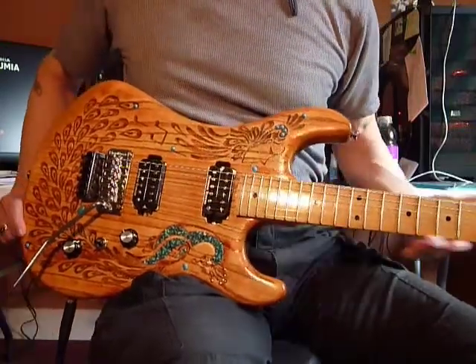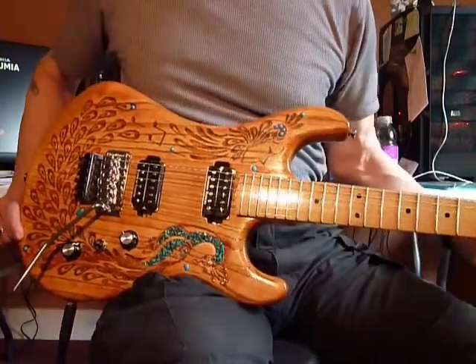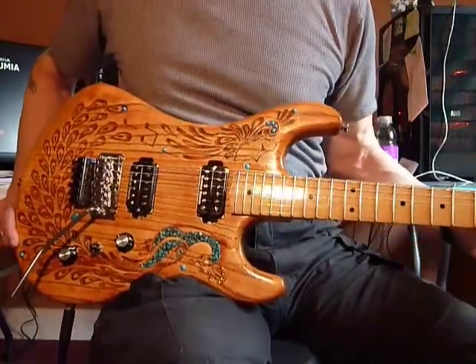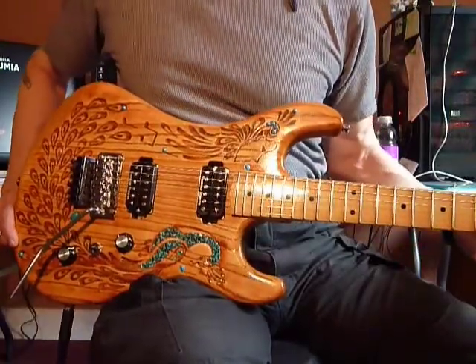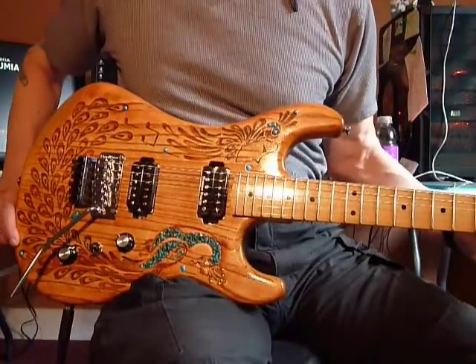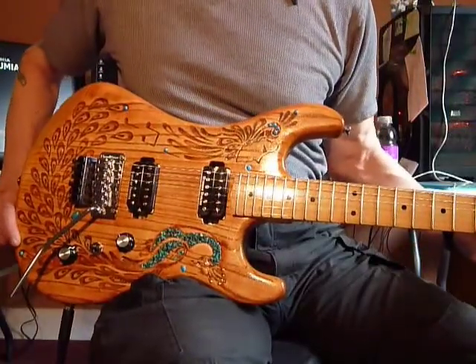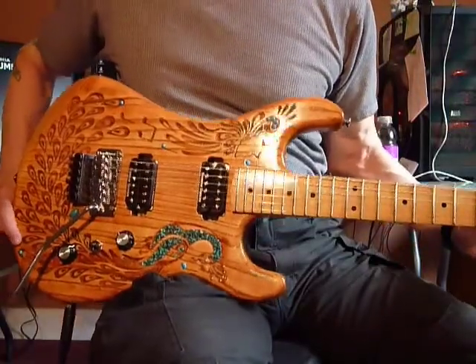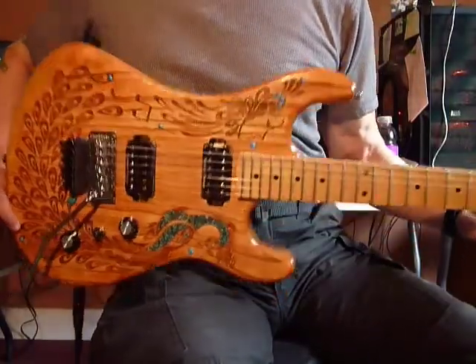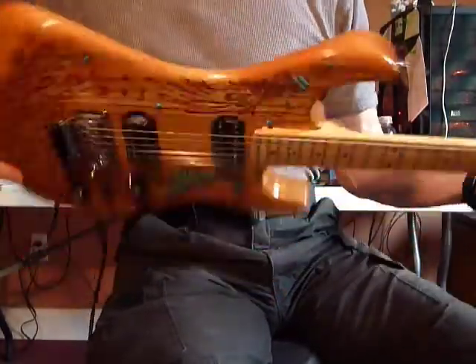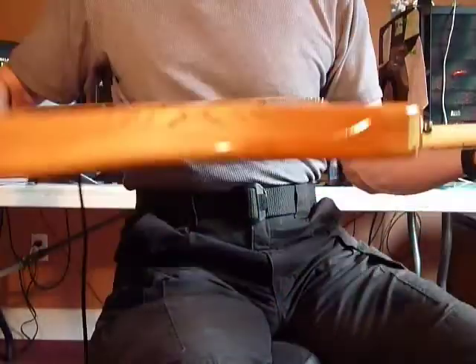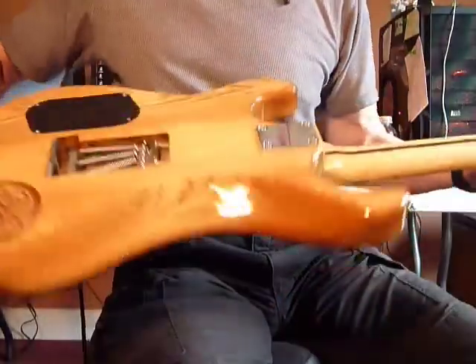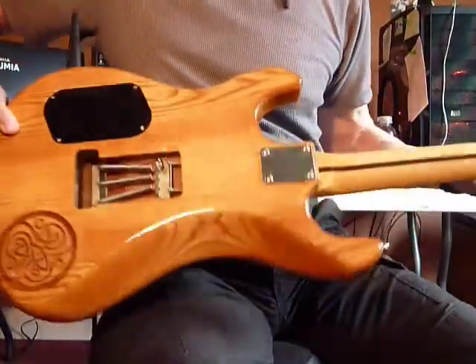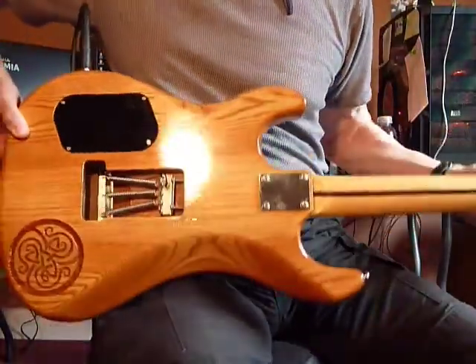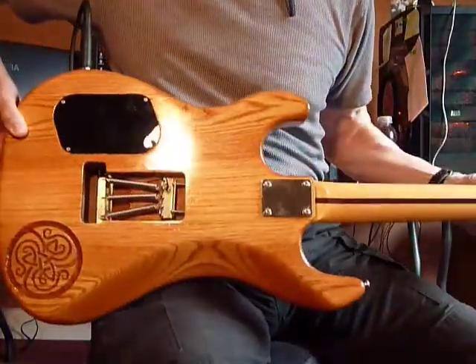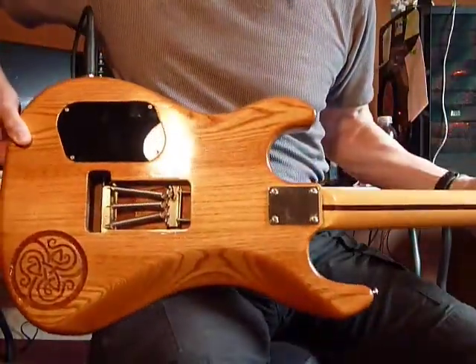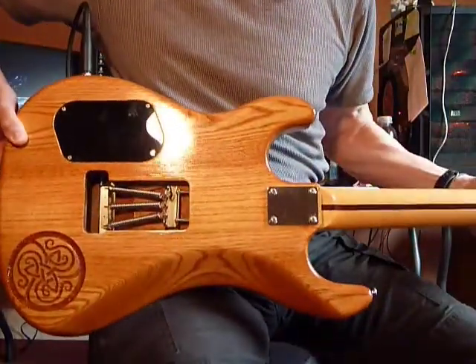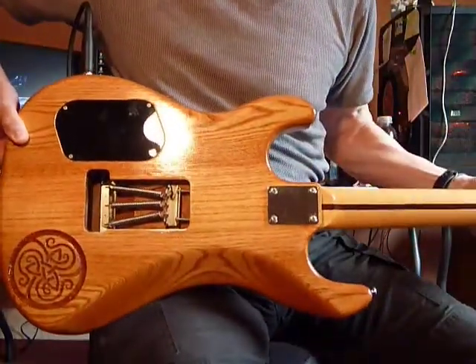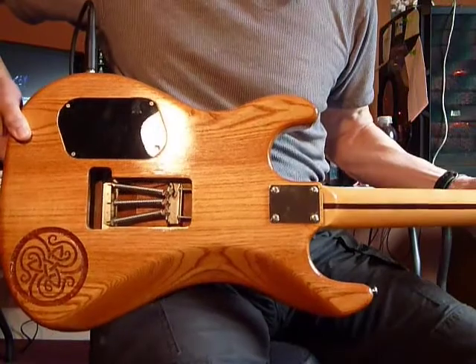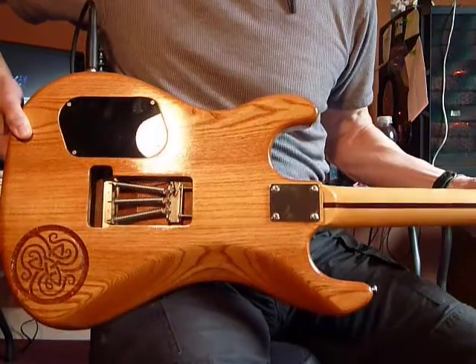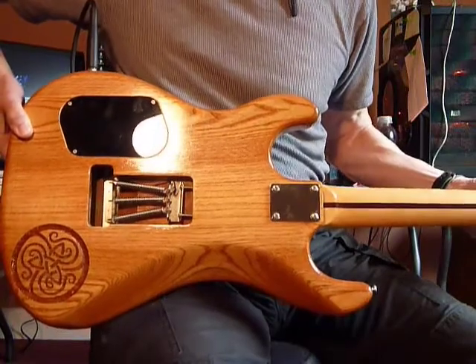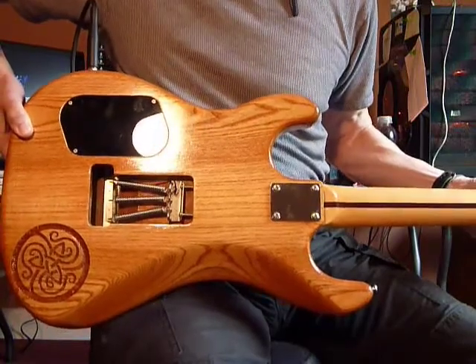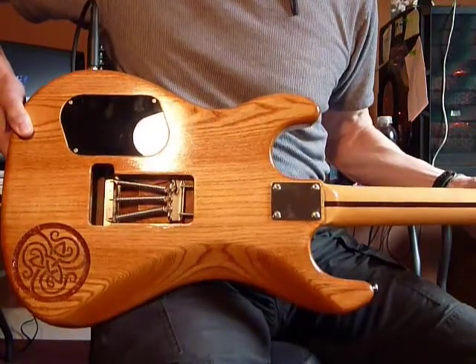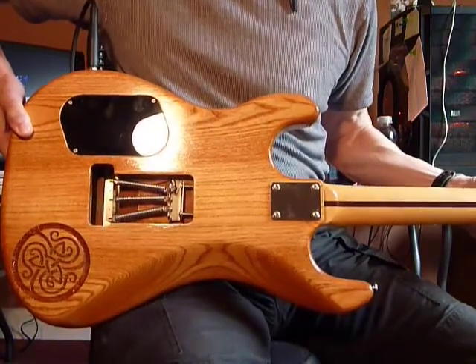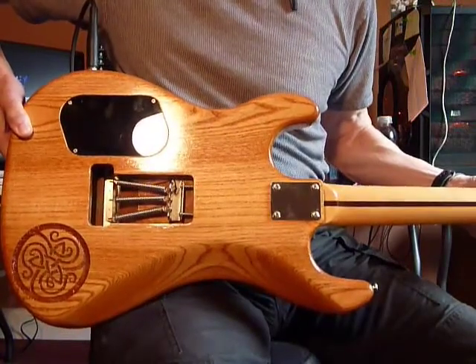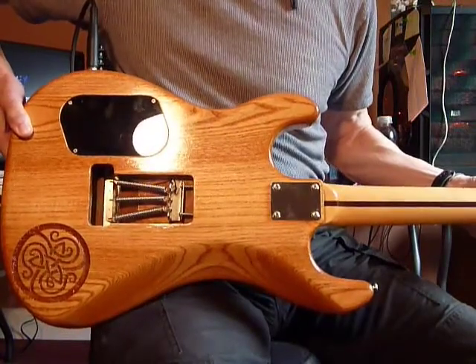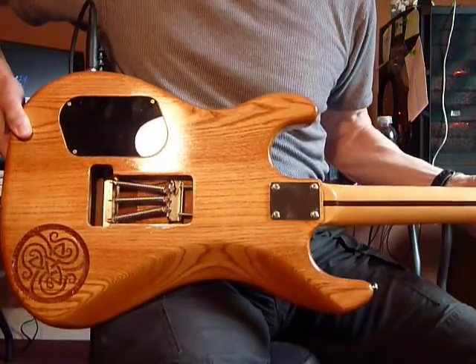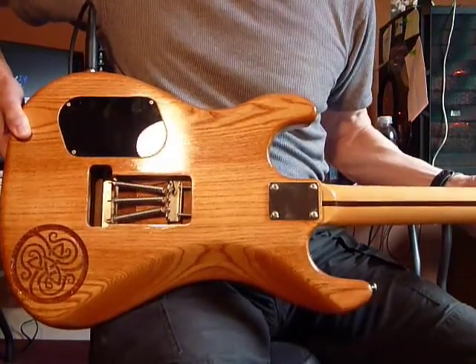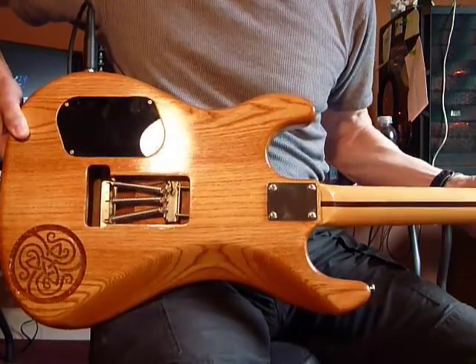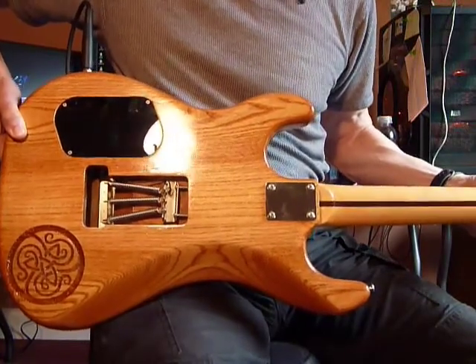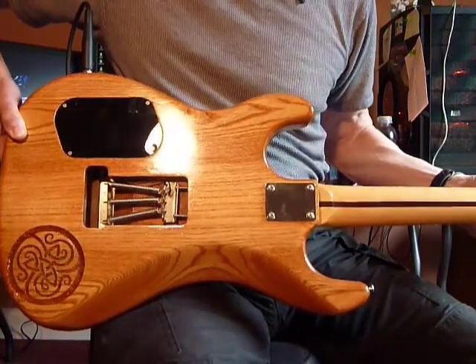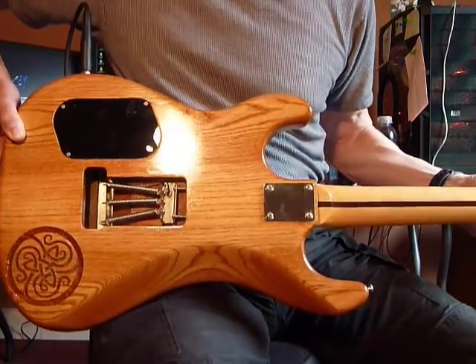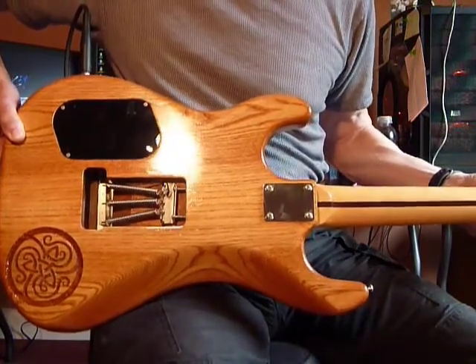The front of the guitar, and the rear of the guitar. Carving on the back. Chrome plated accents.